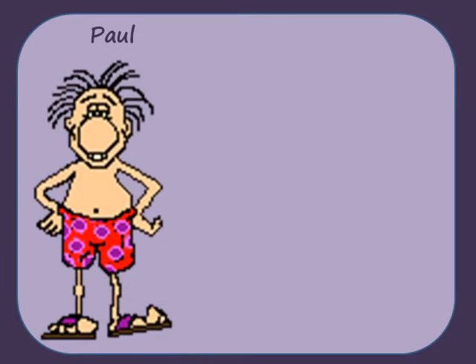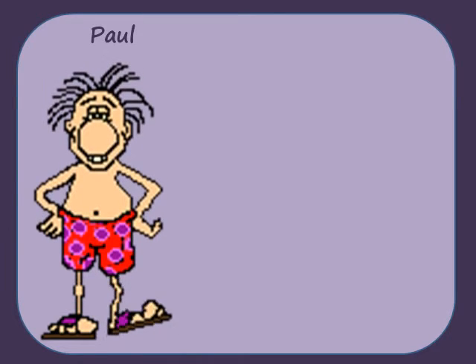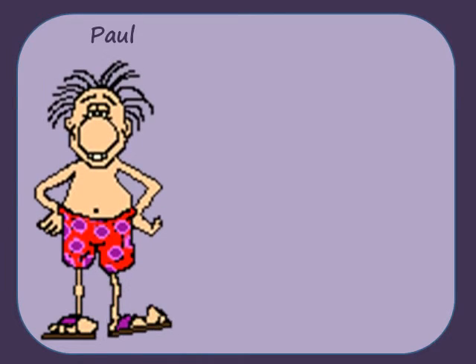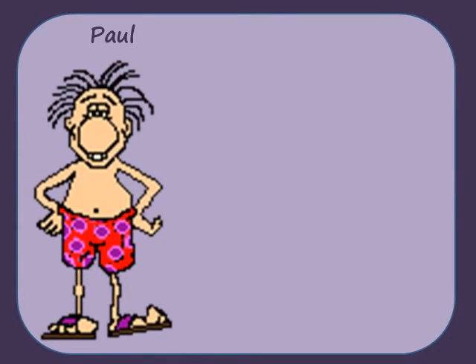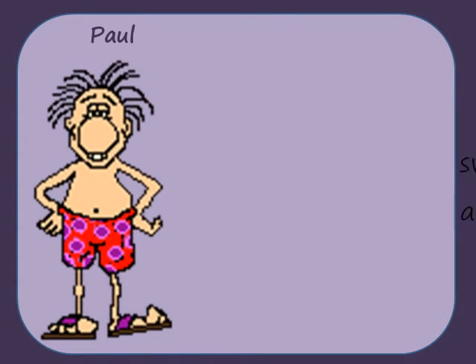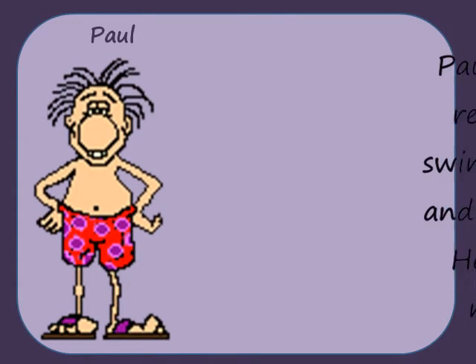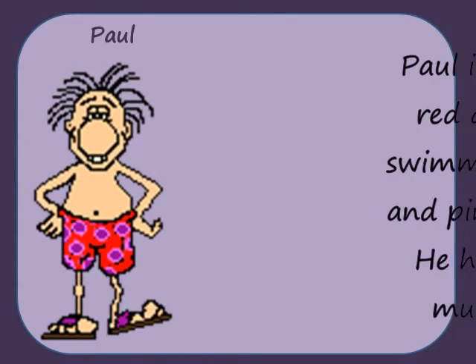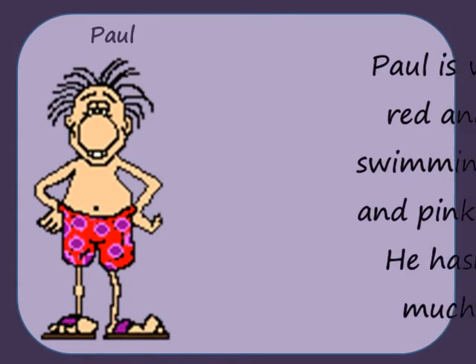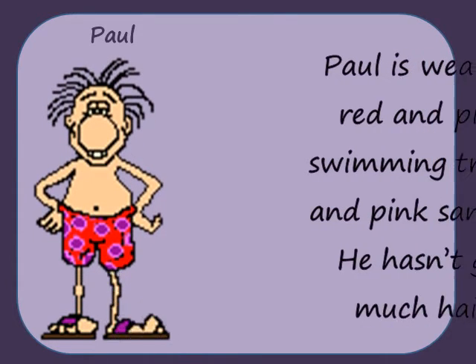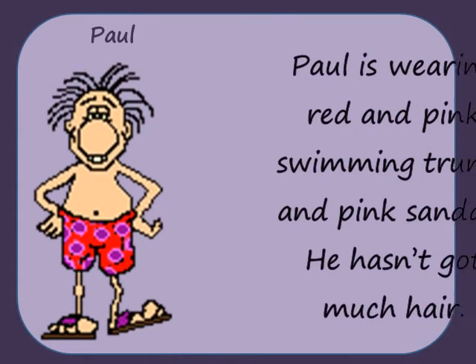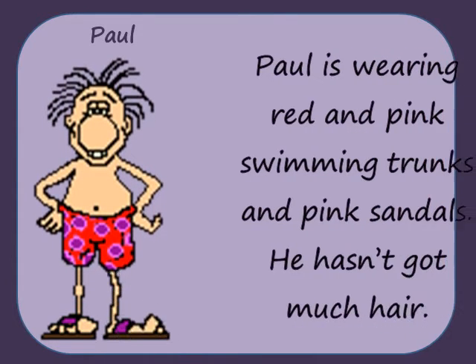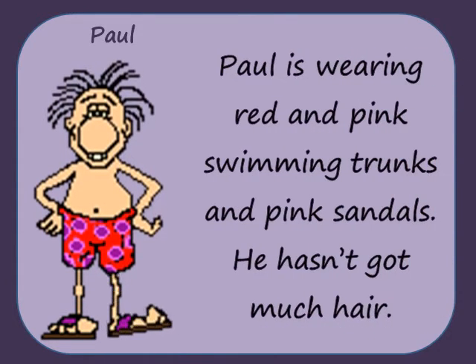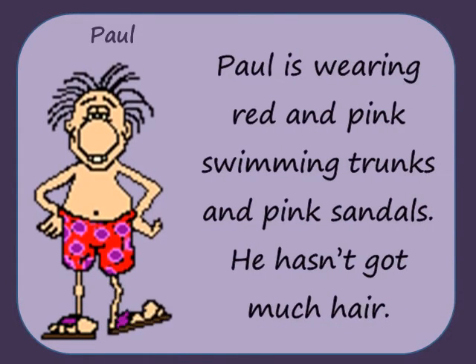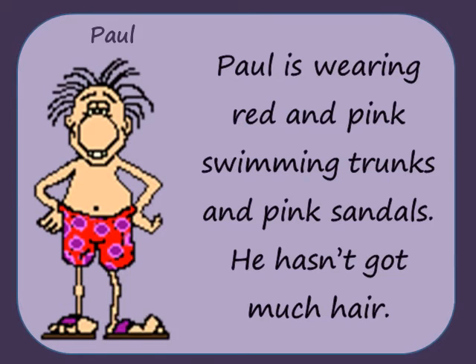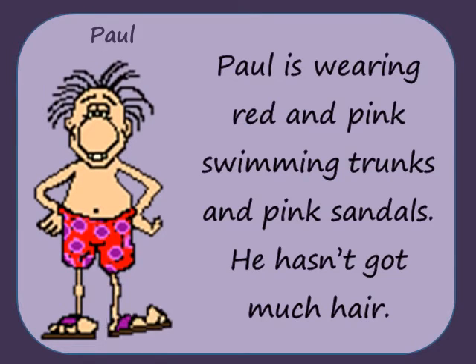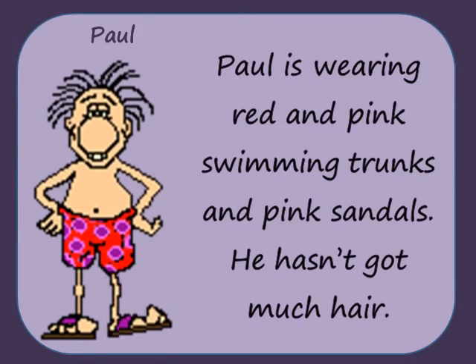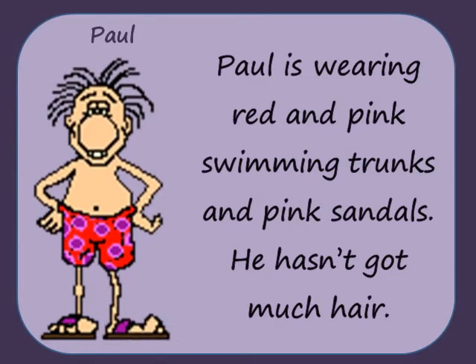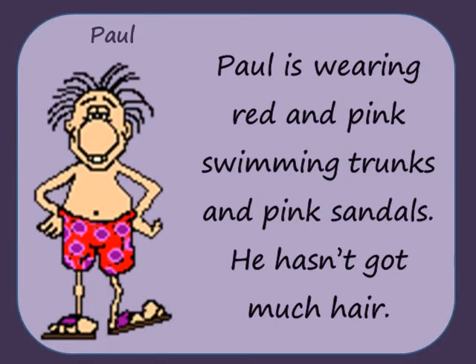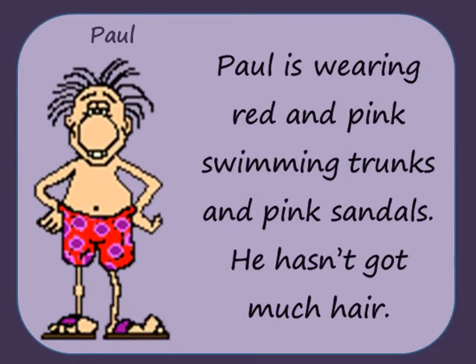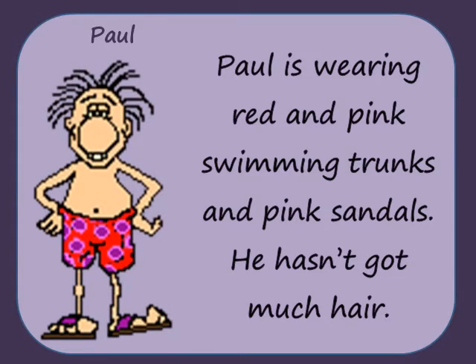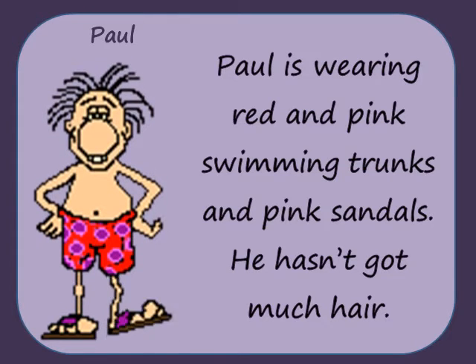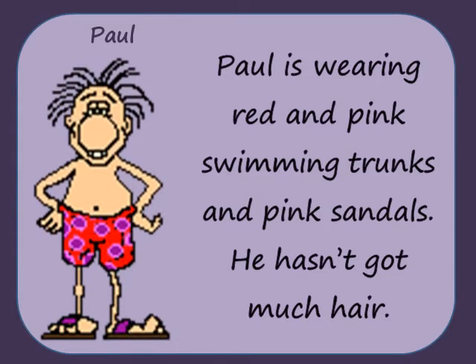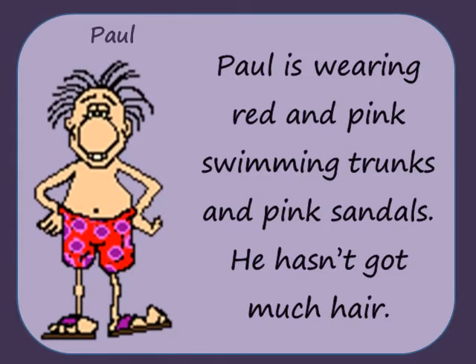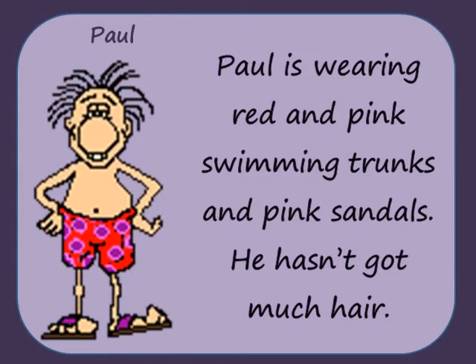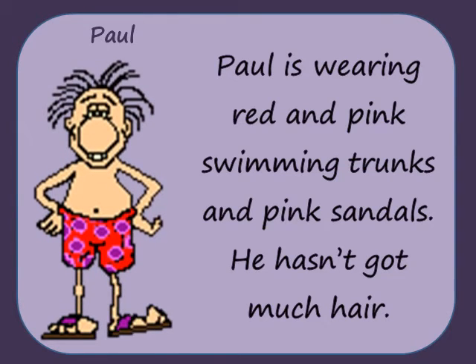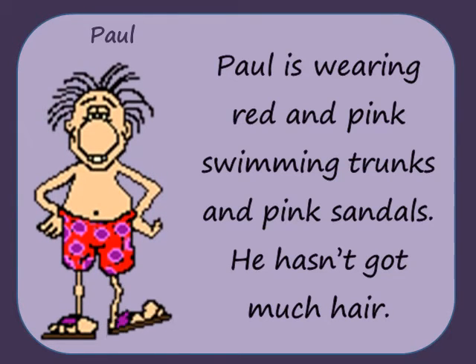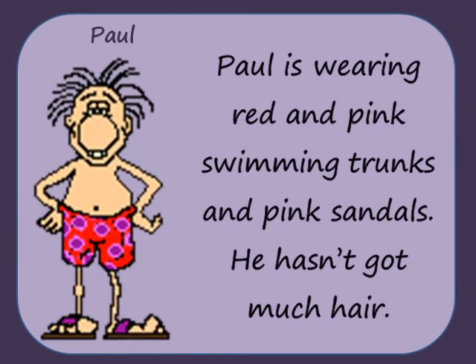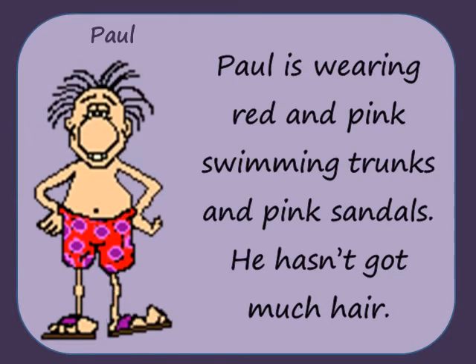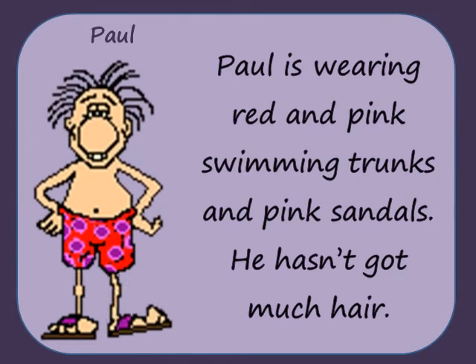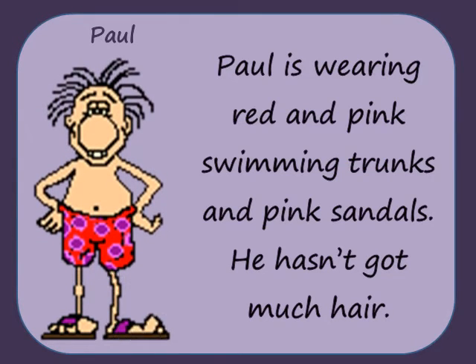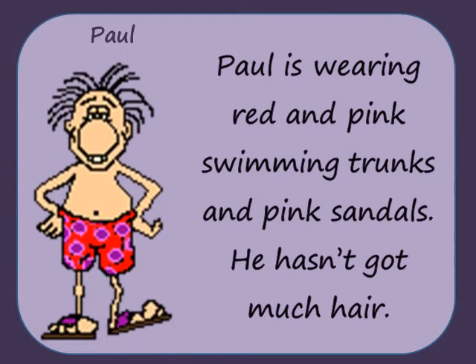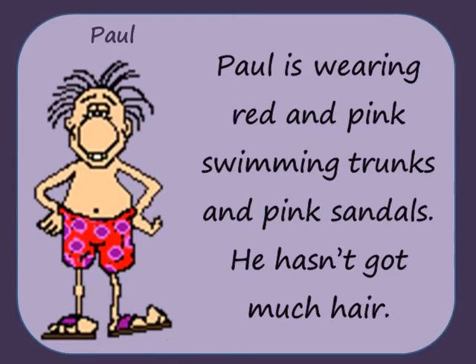Paul is wearing red and pink swimming trunks and pink sandals. He hasn't got much hair.